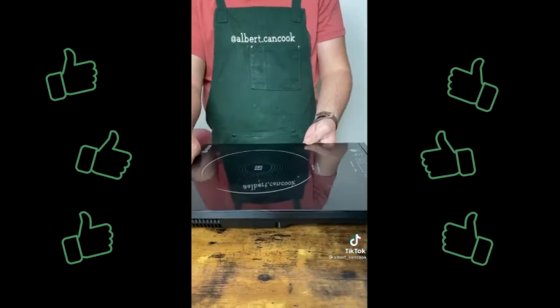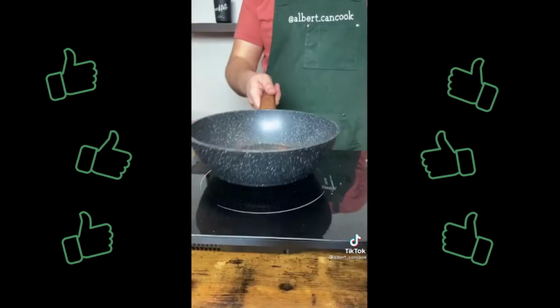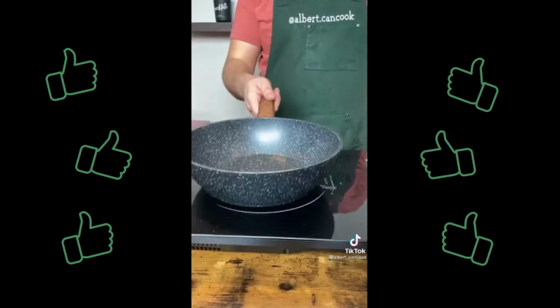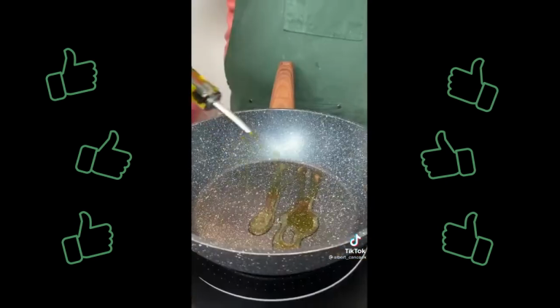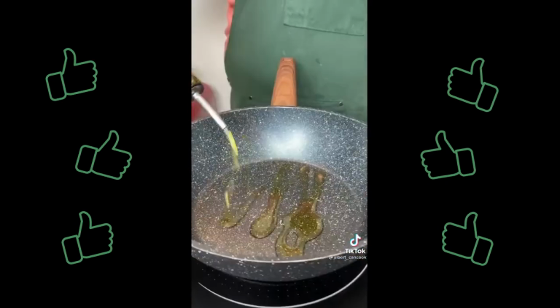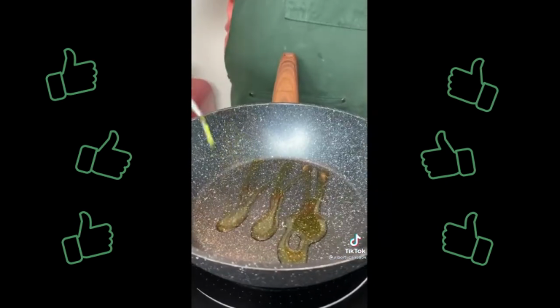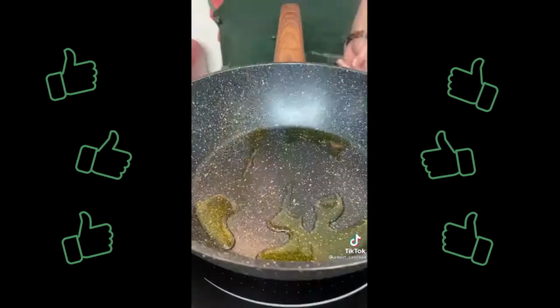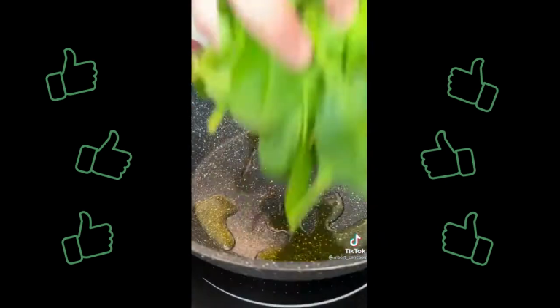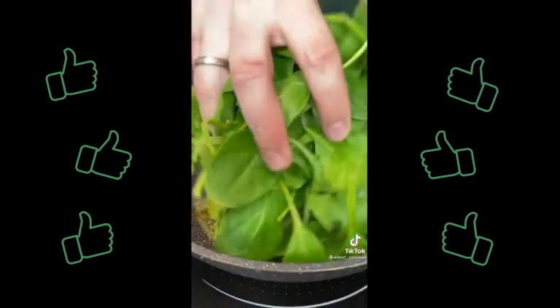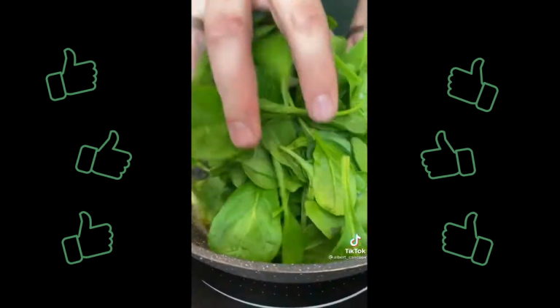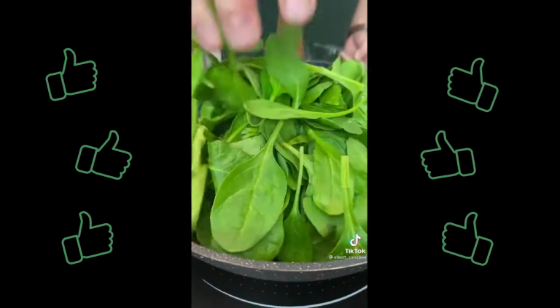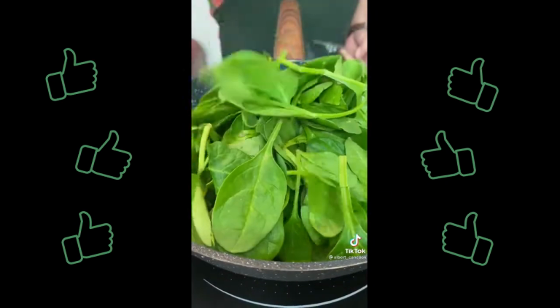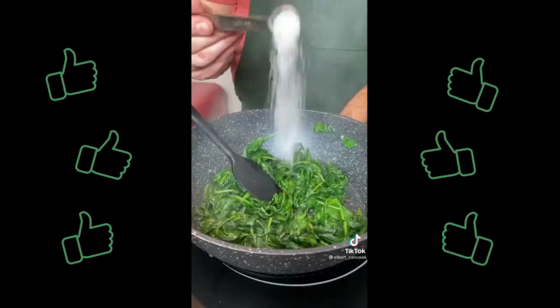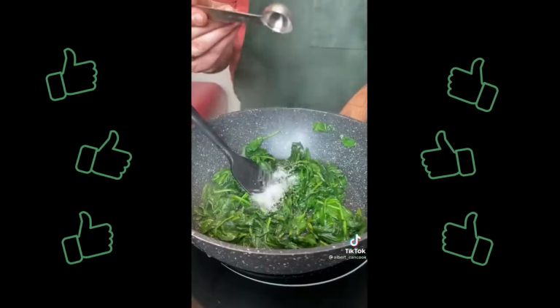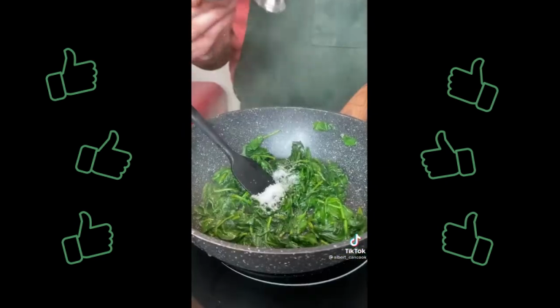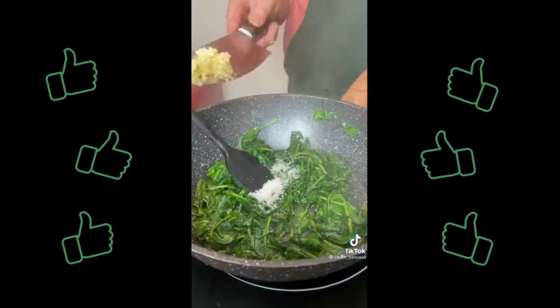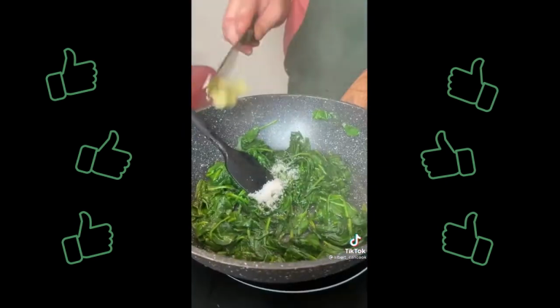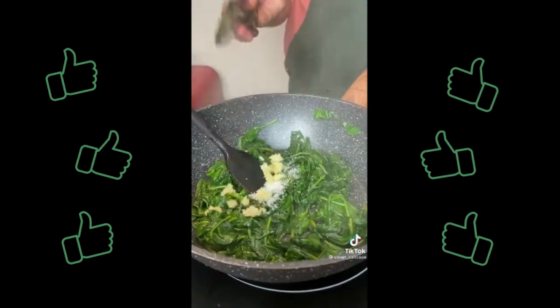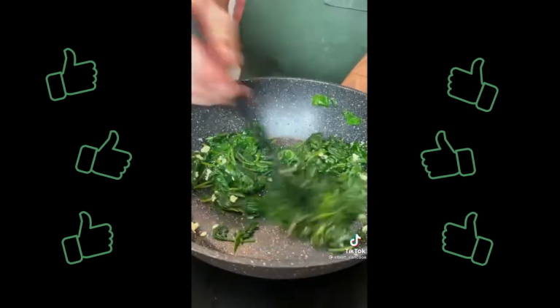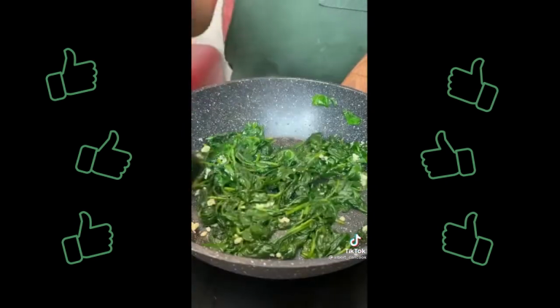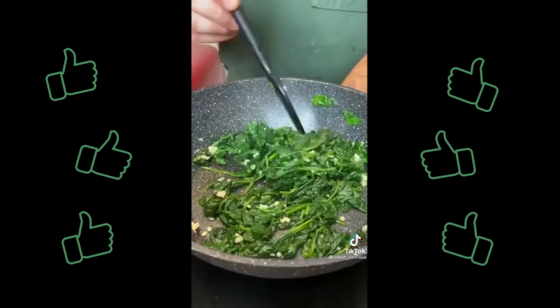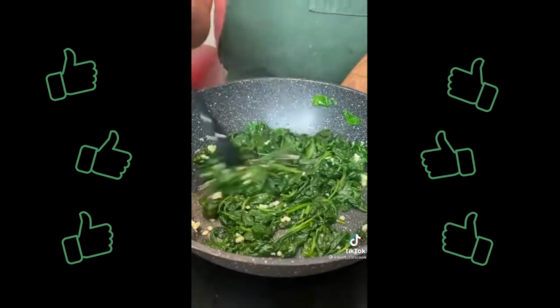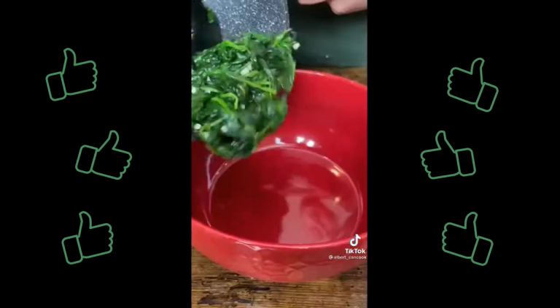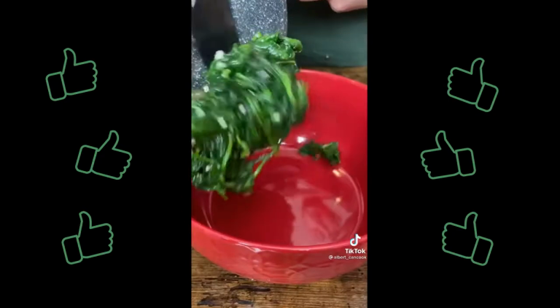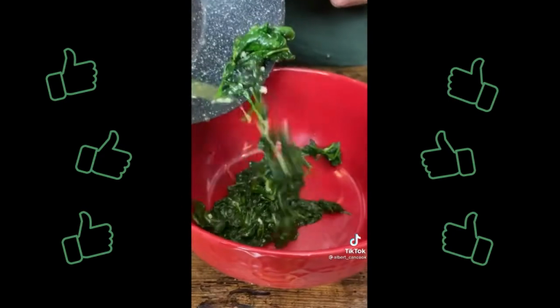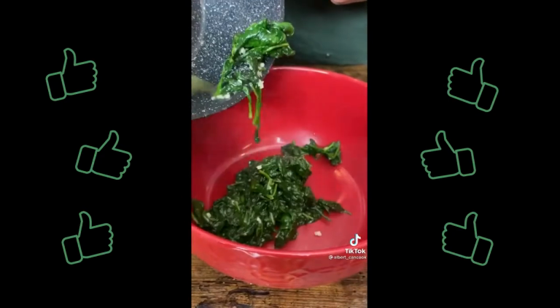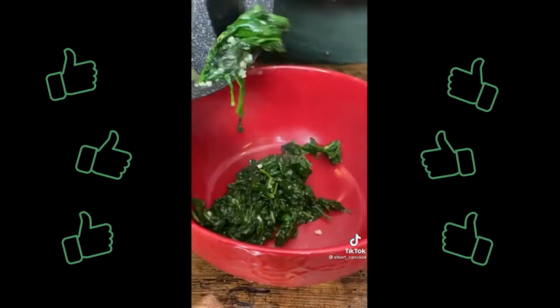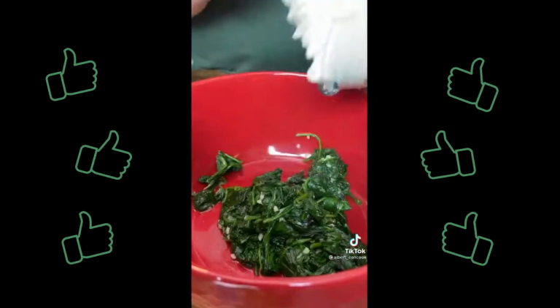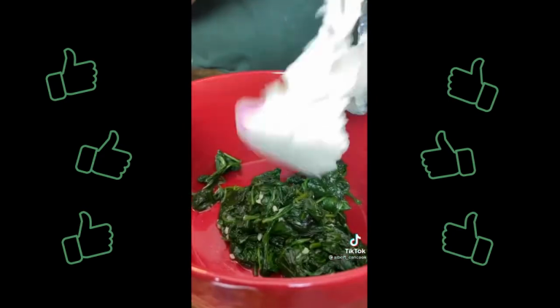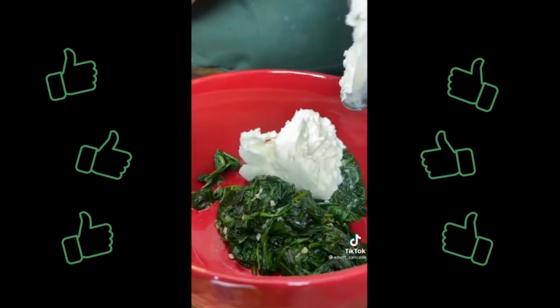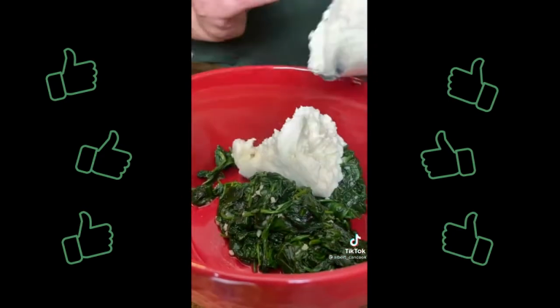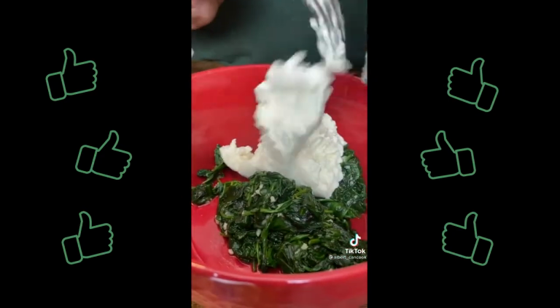In a separate pan add olive oil and spinach, salt and garlic. Cook for a few minutes and mix with ricotta cheese.